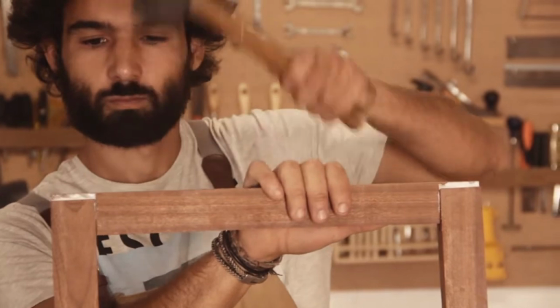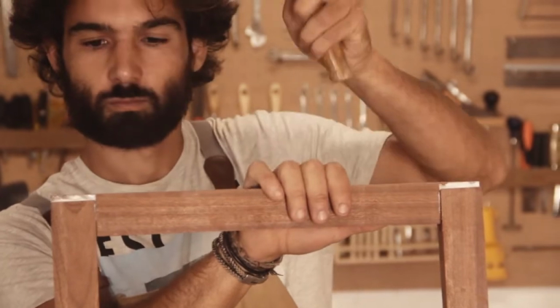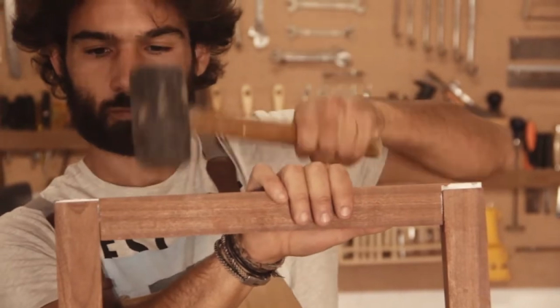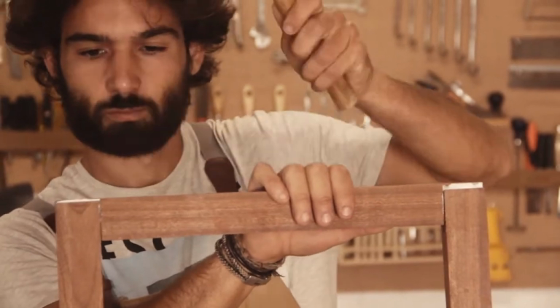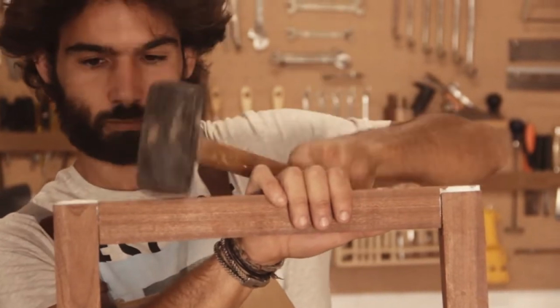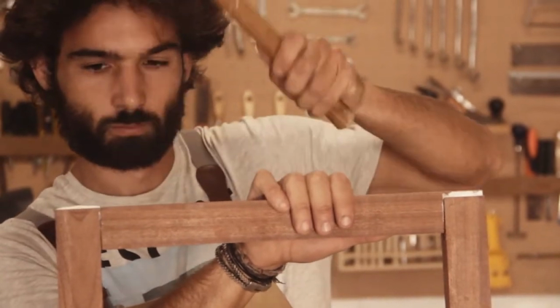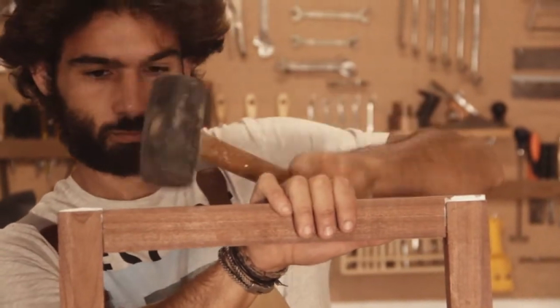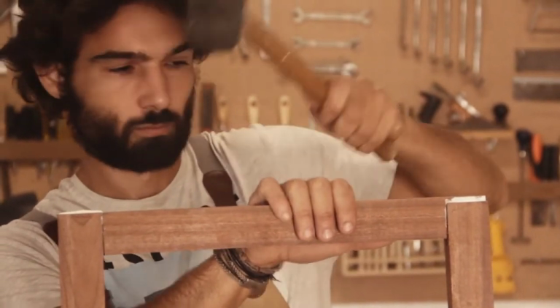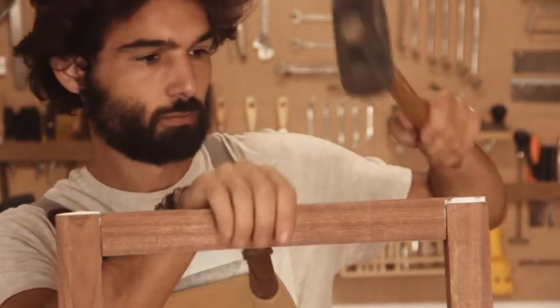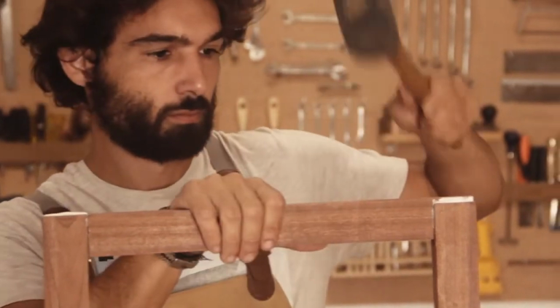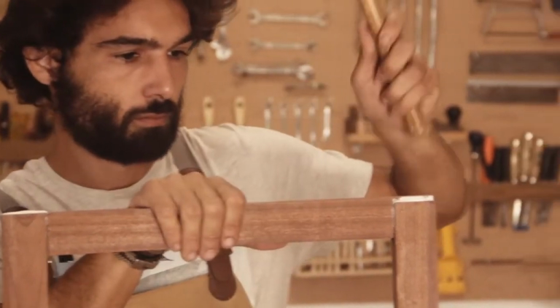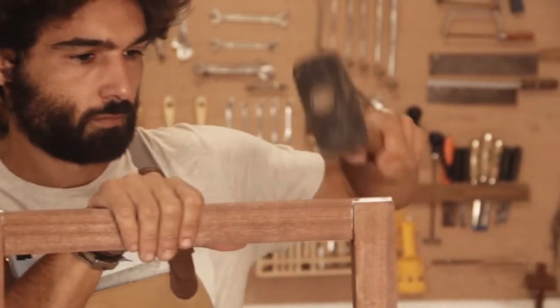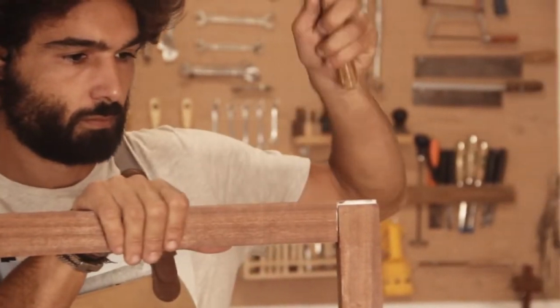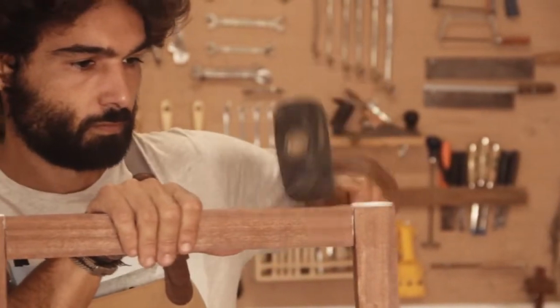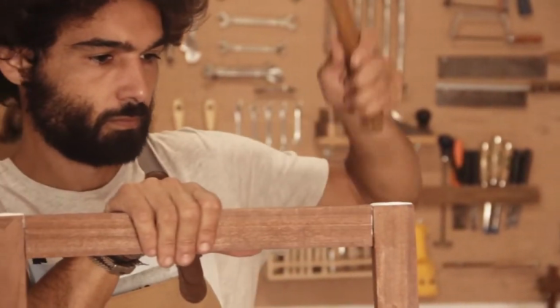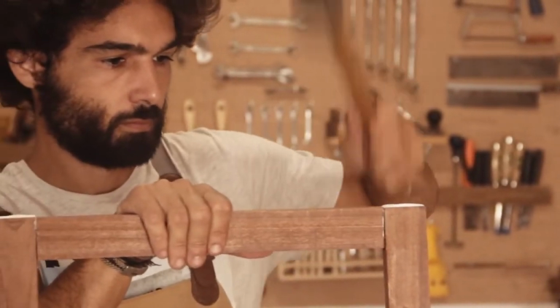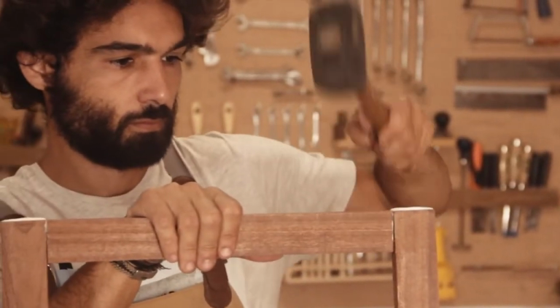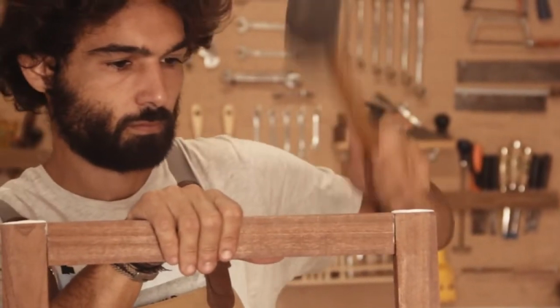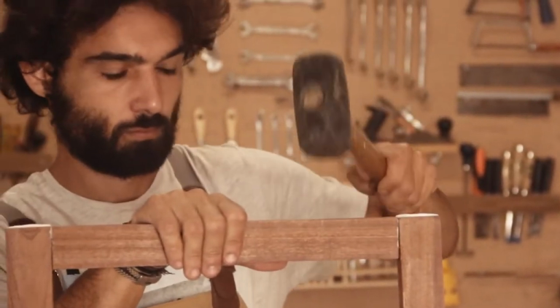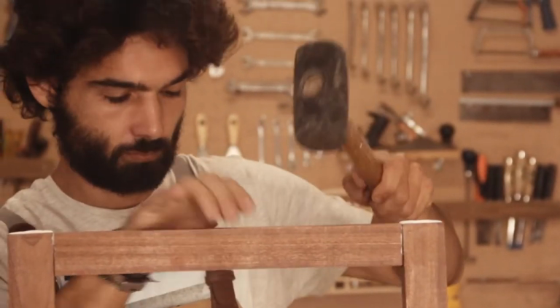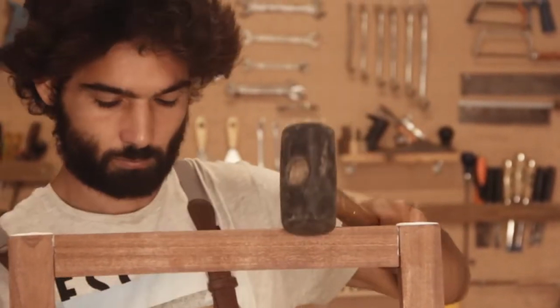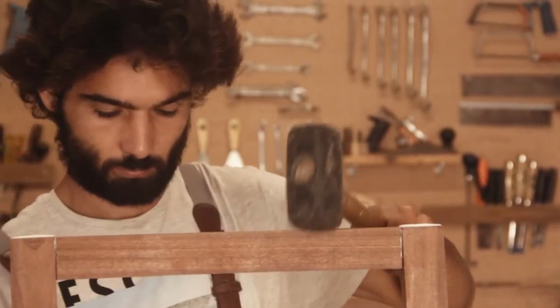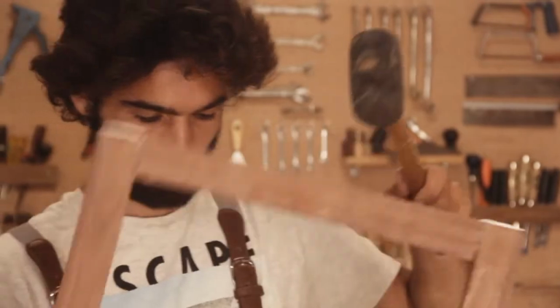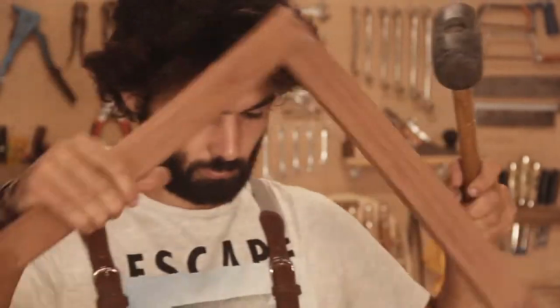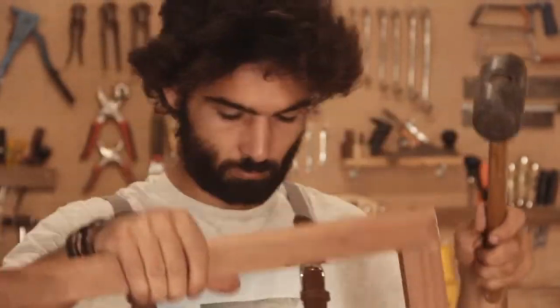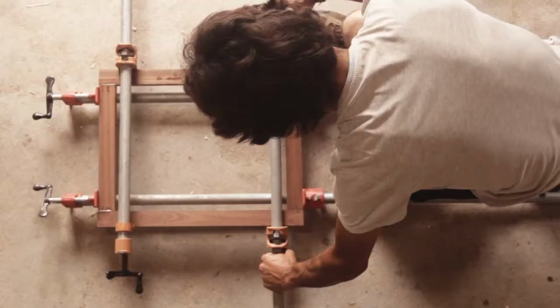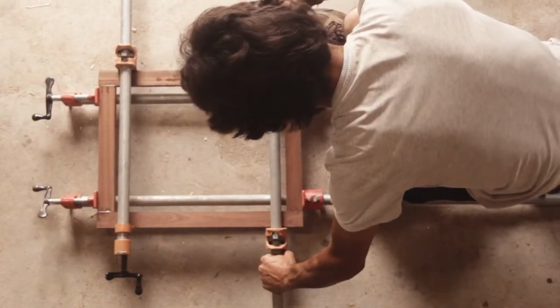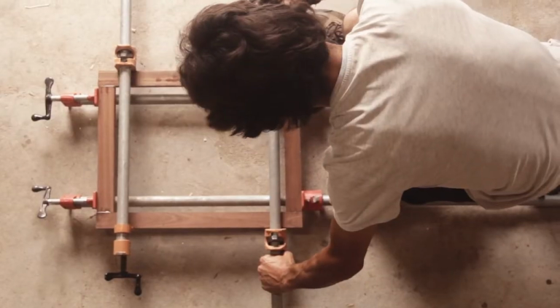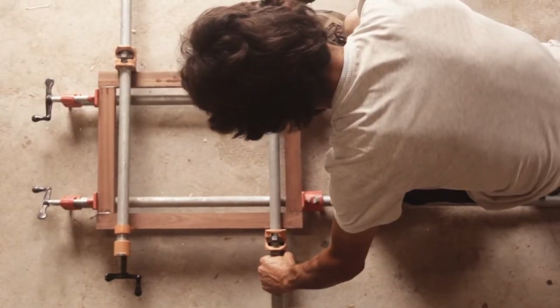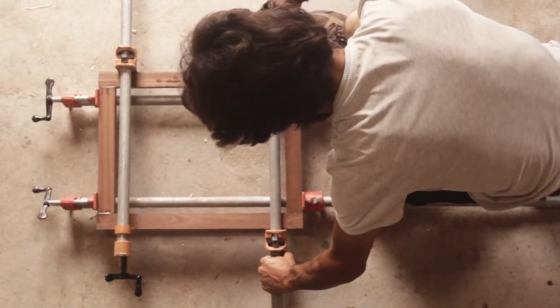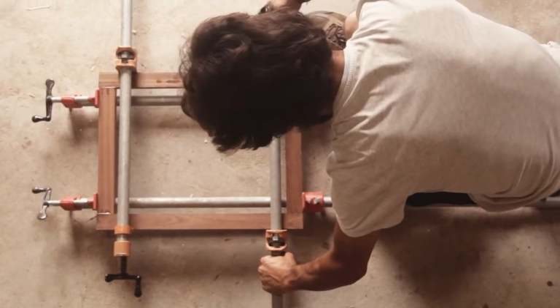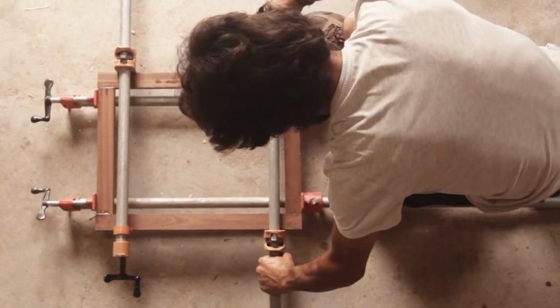After making sure the joints are the perfect fit, we glue it all together, clamp it and leave it to dry.